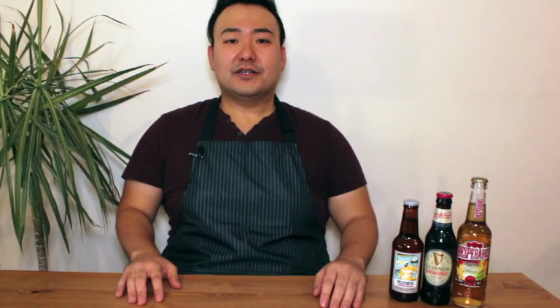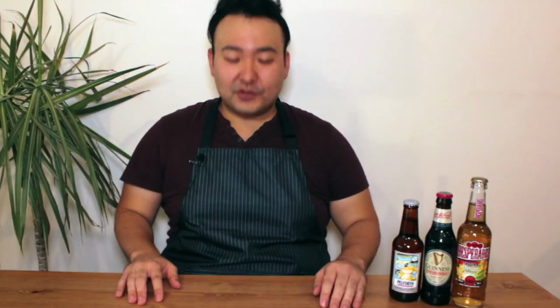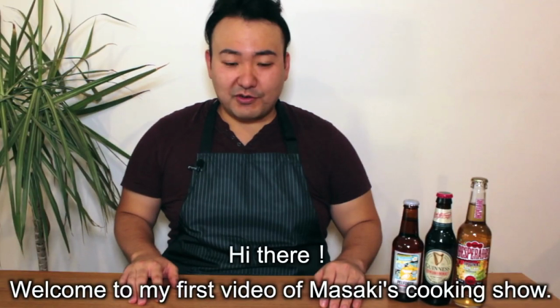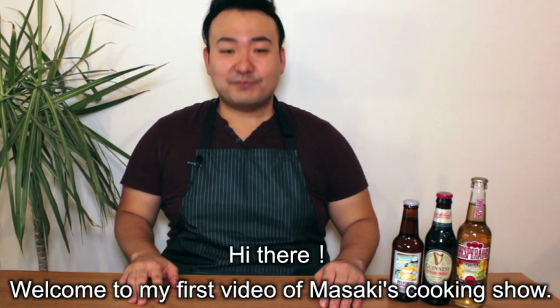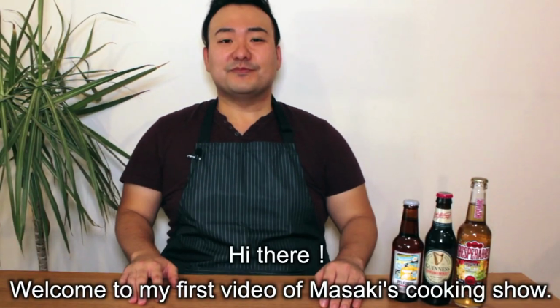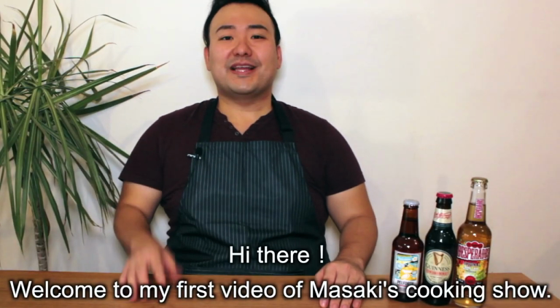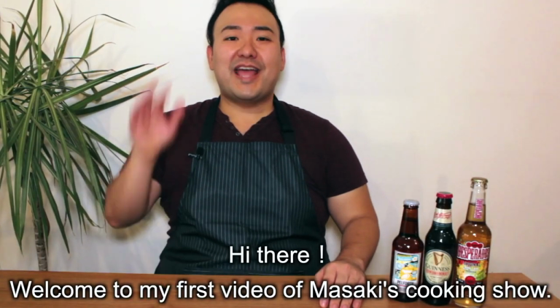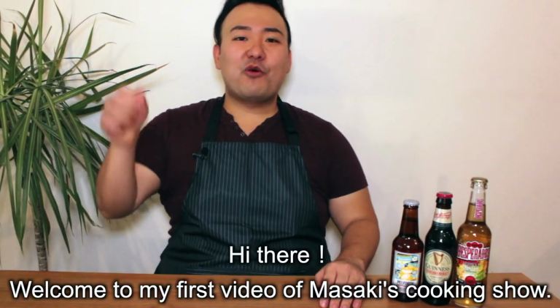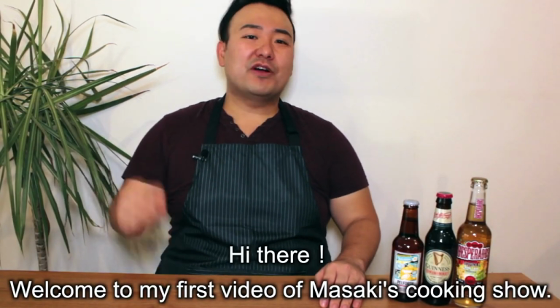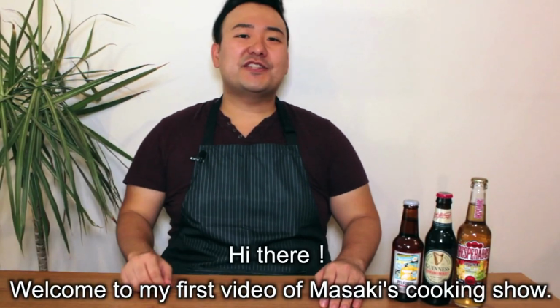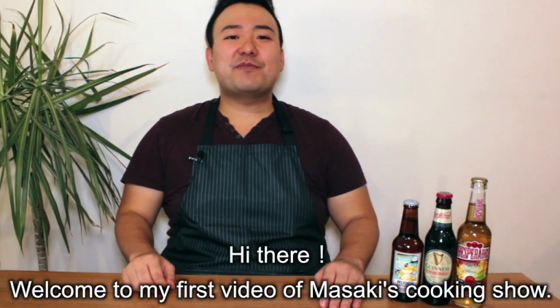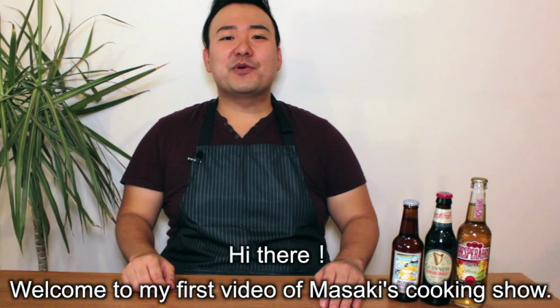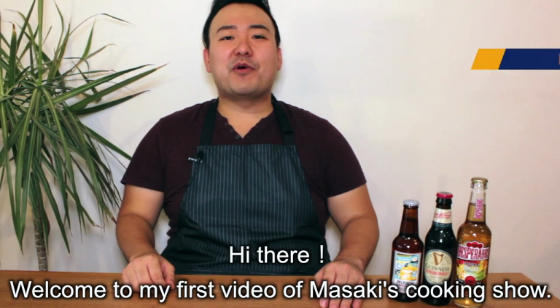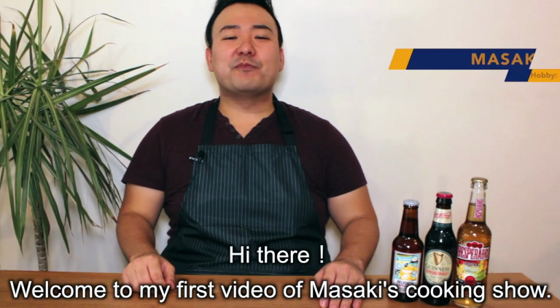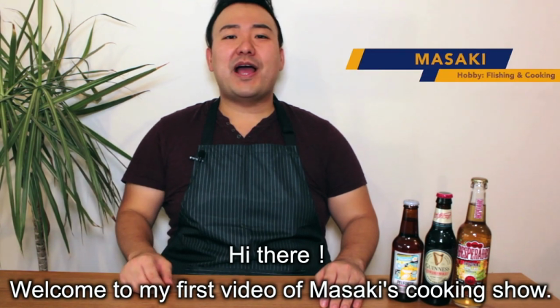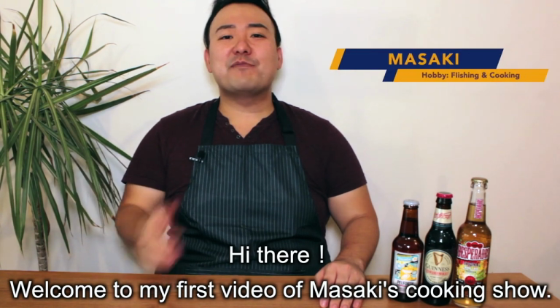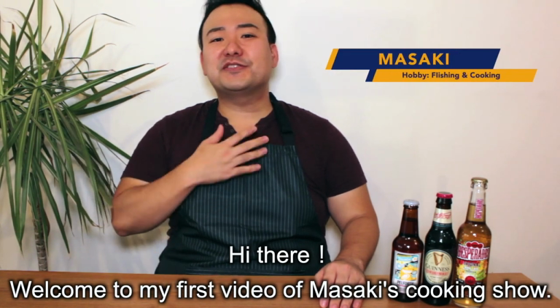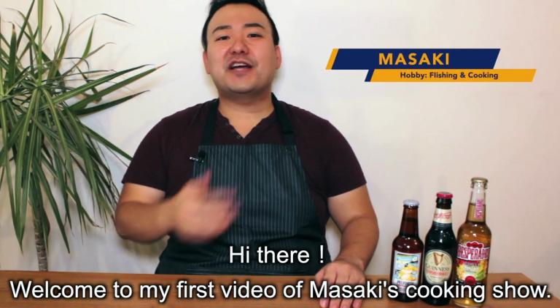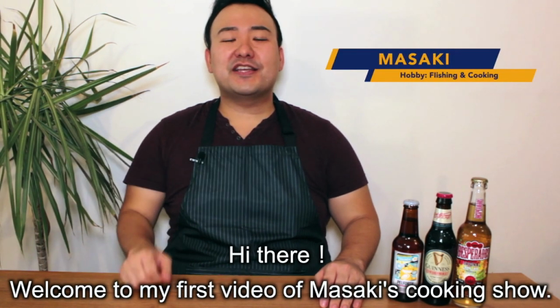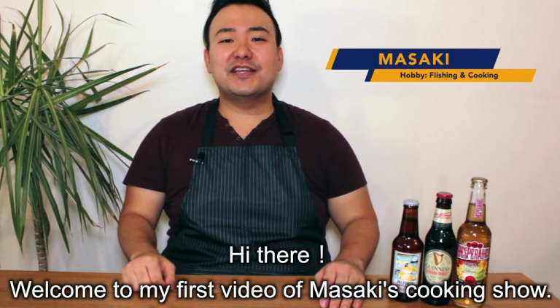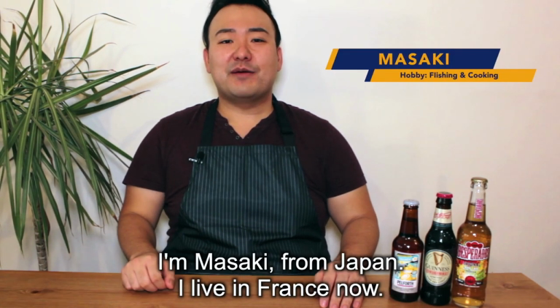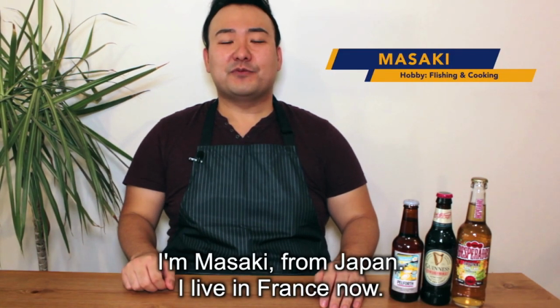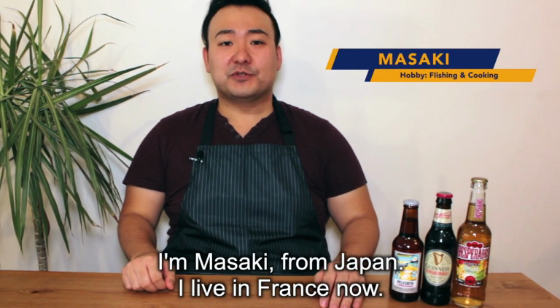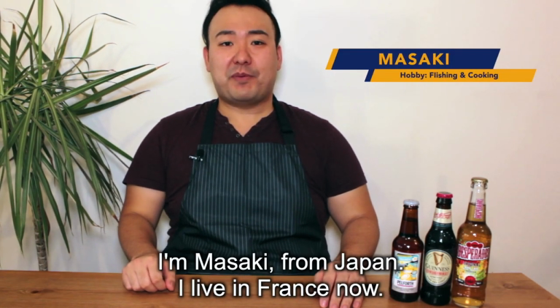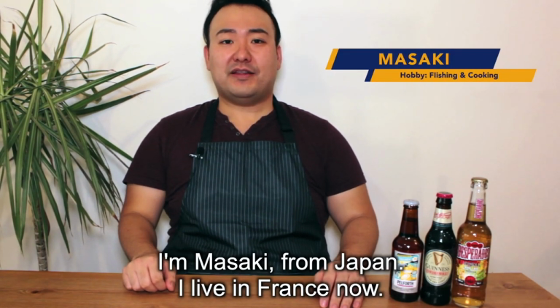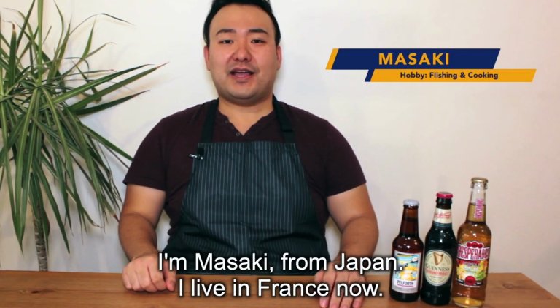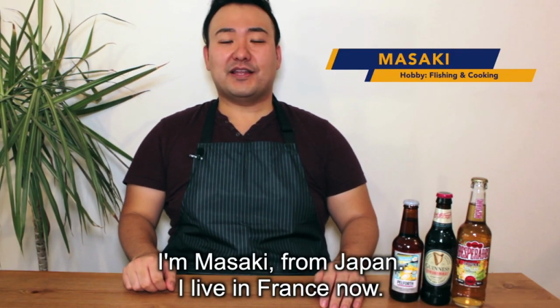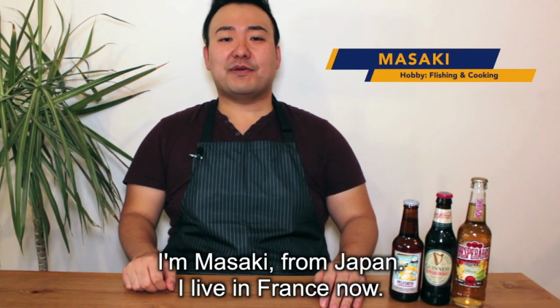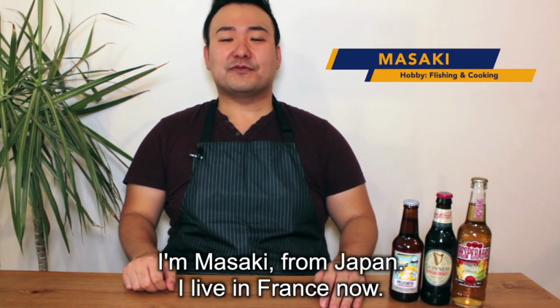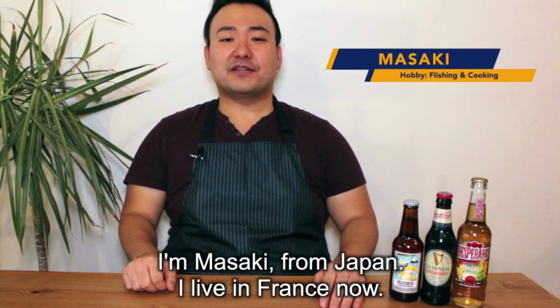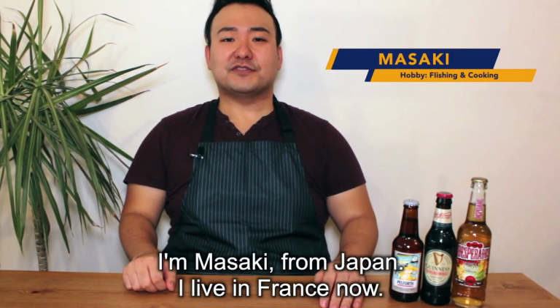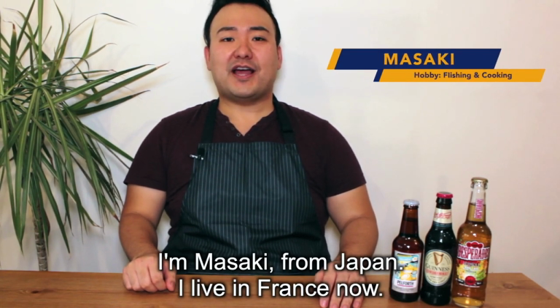Konnichiwa! Hey, what's up everyone? I'm Masaki. I'm from Japan. I live in France now.